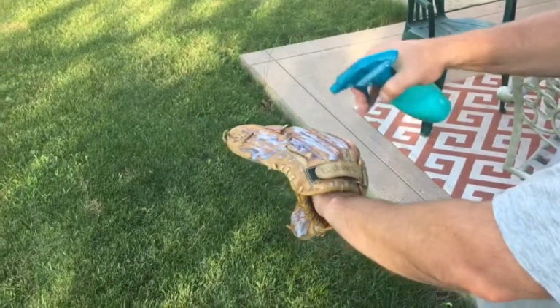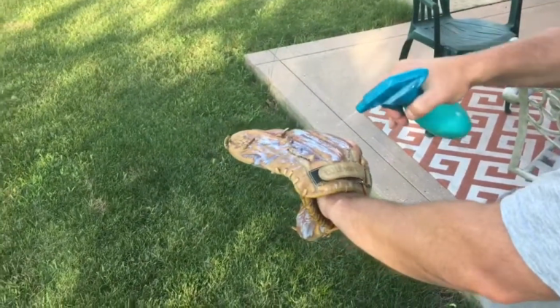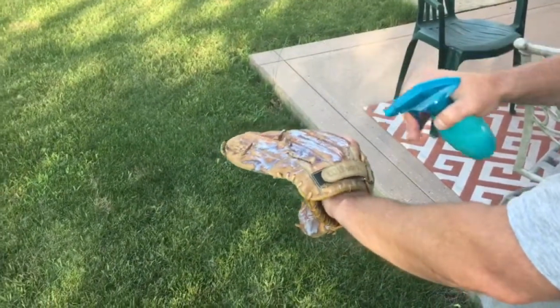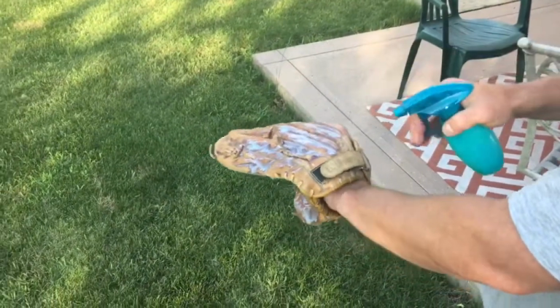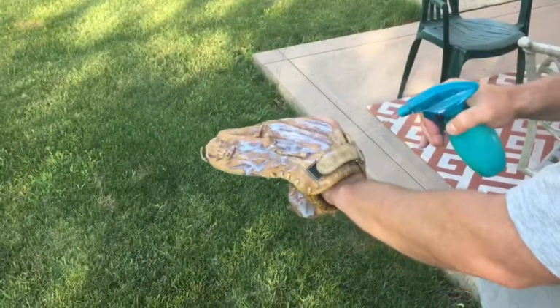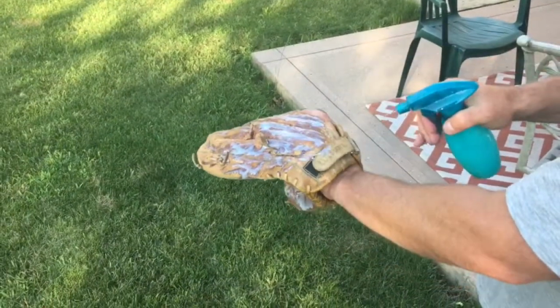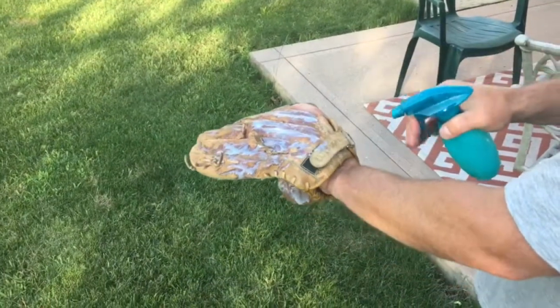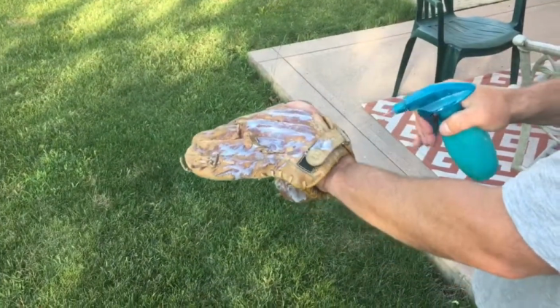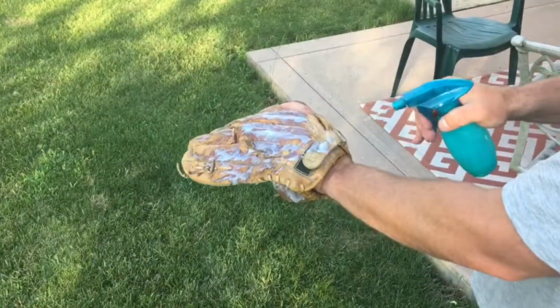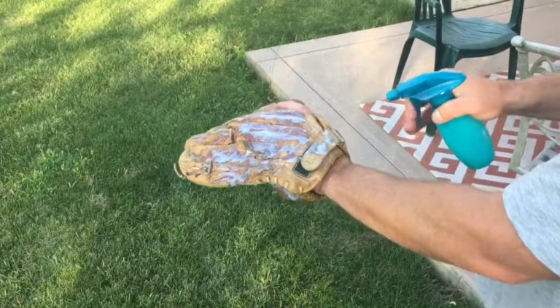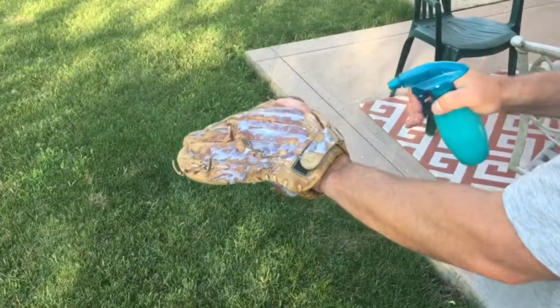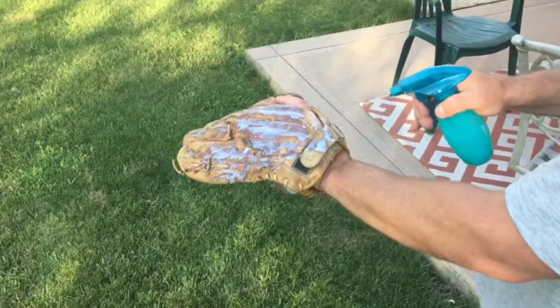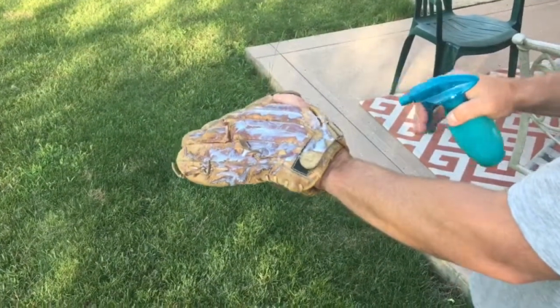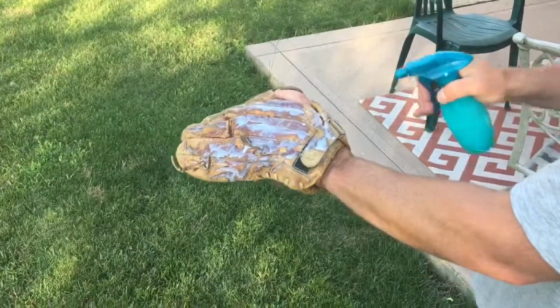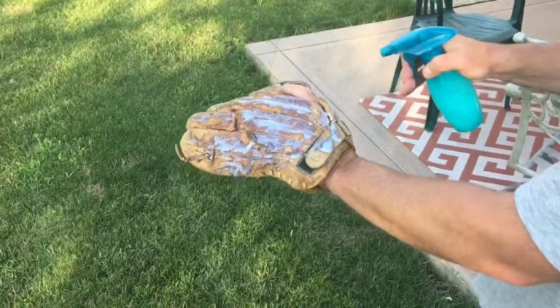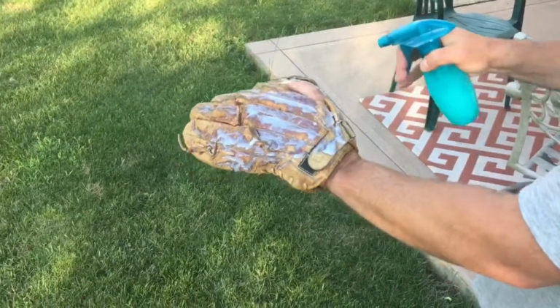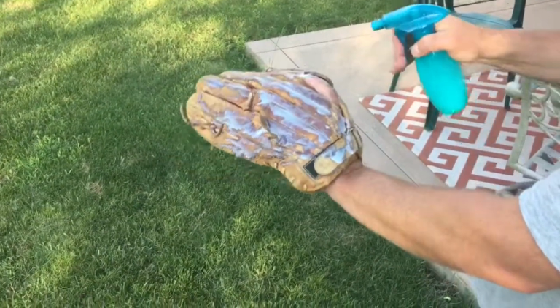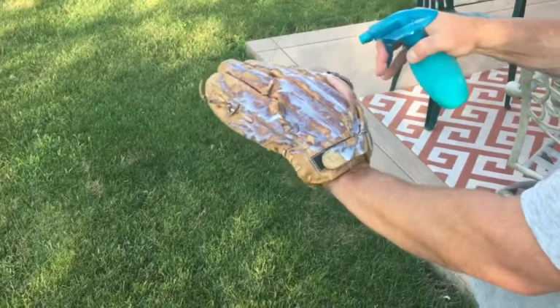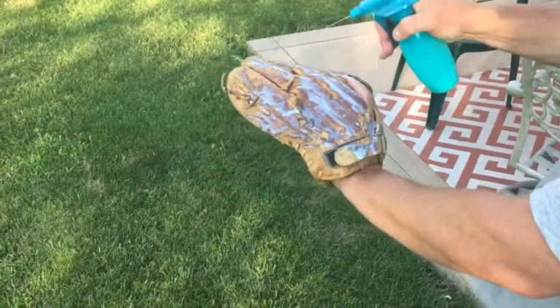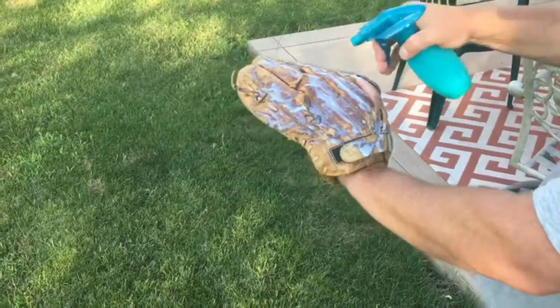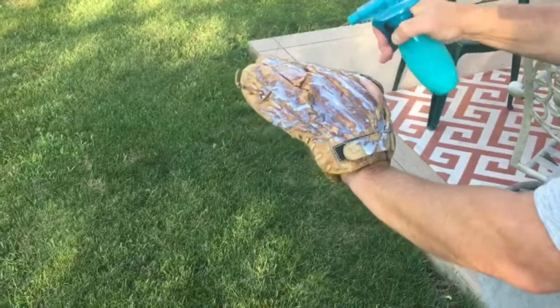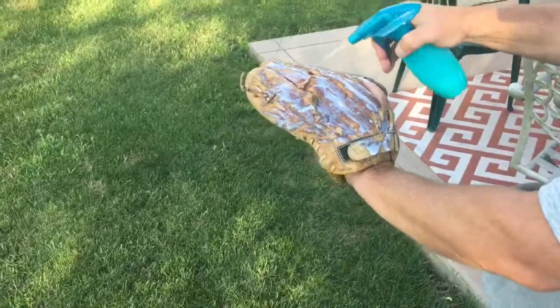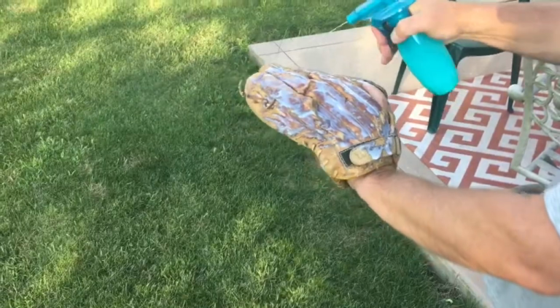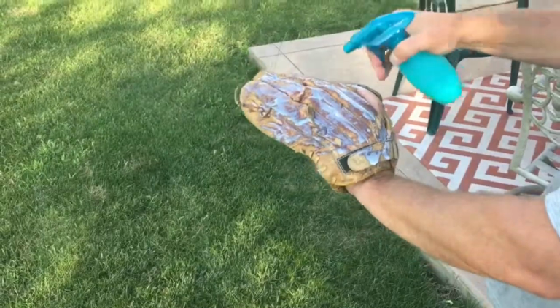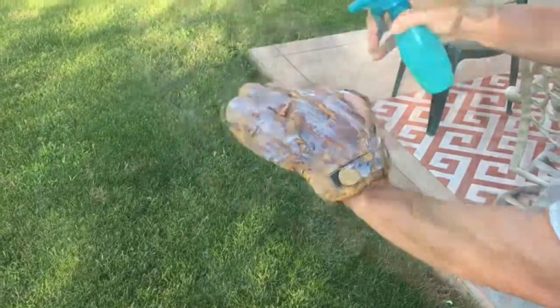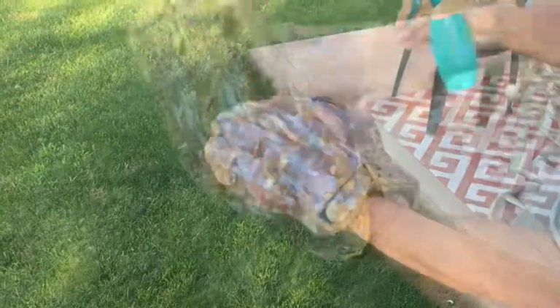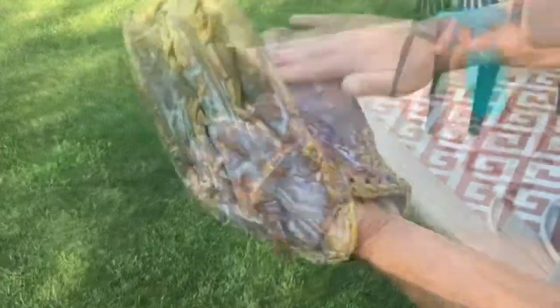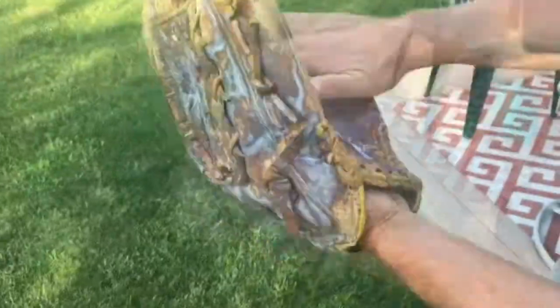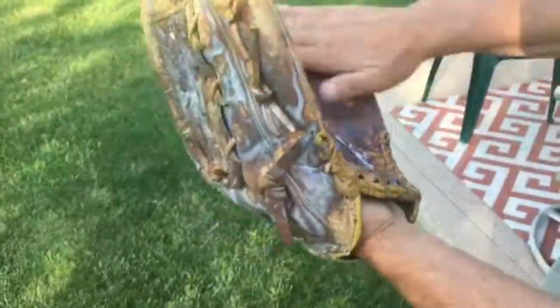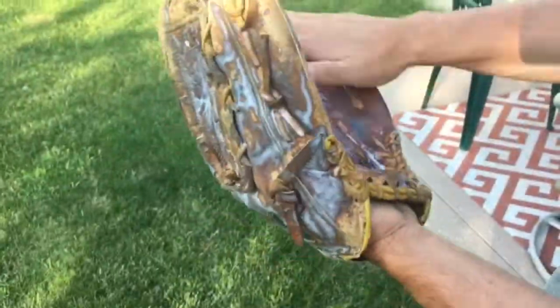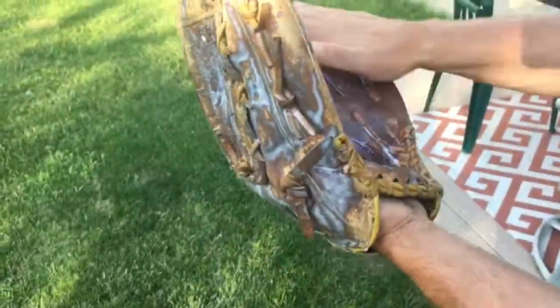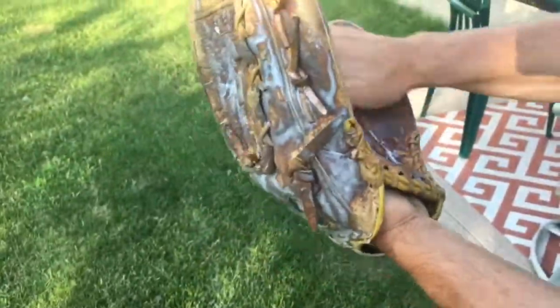A dry glove is not going to stop the spin of a baseball. A moist, tacky glove will stop the spin of a baseball.